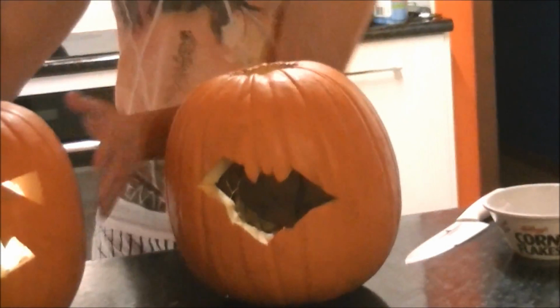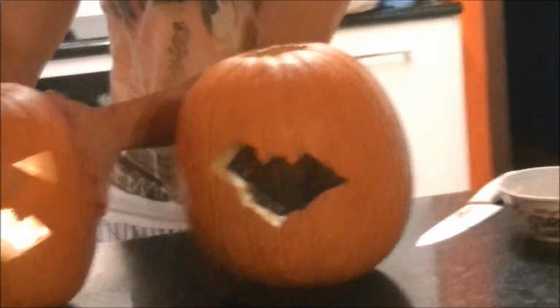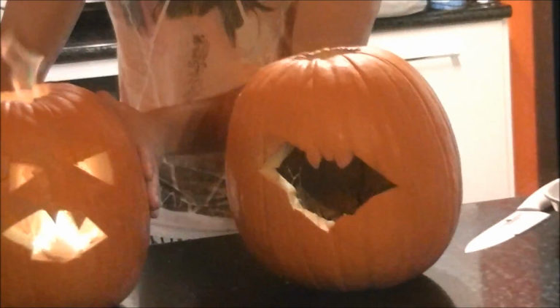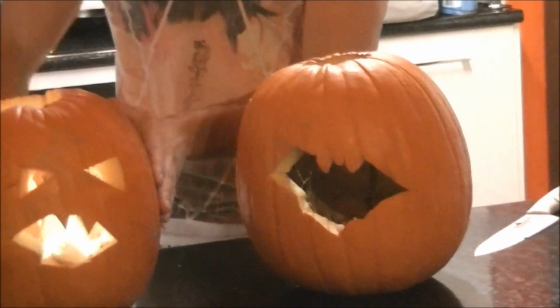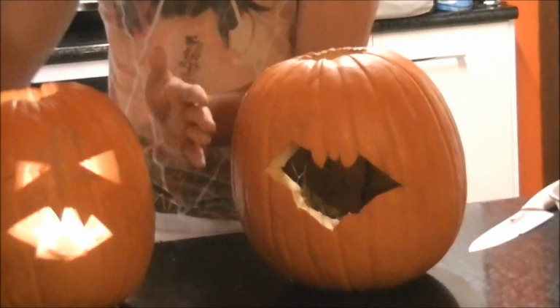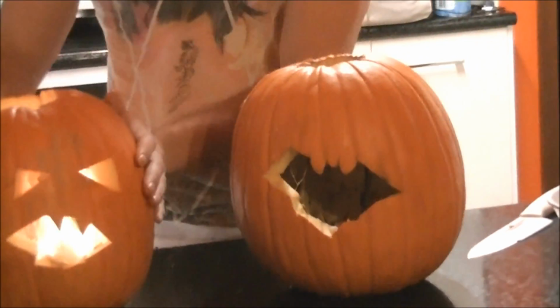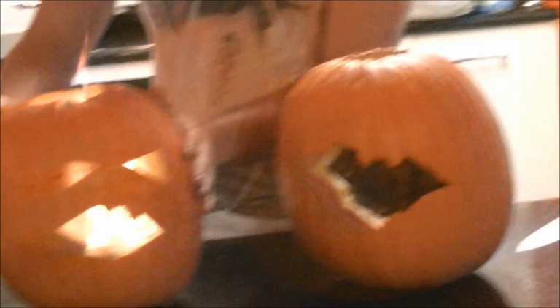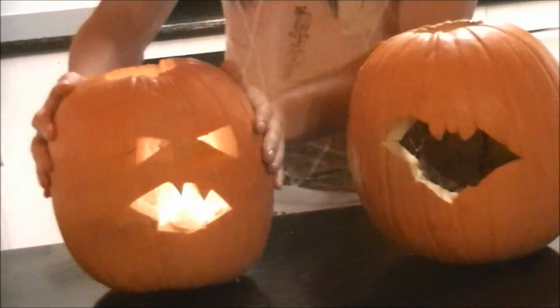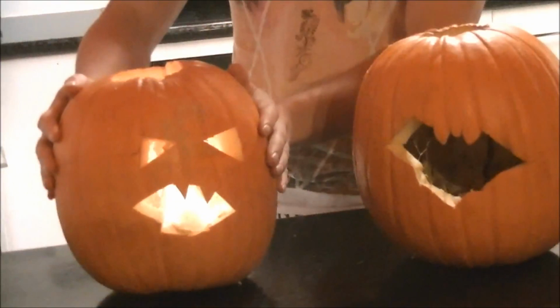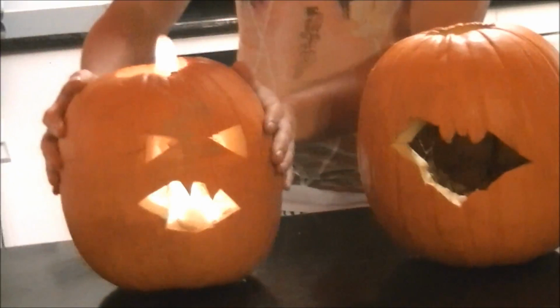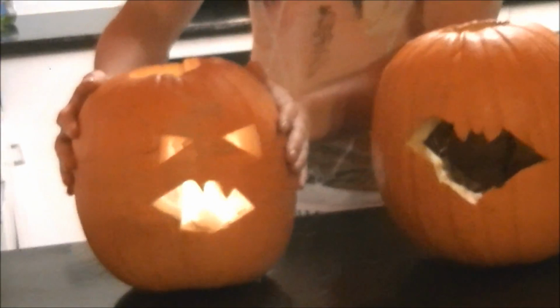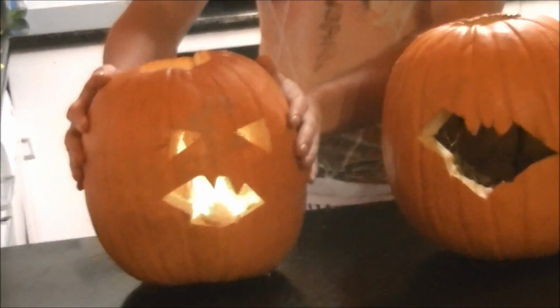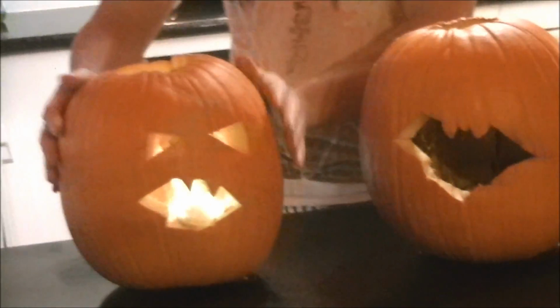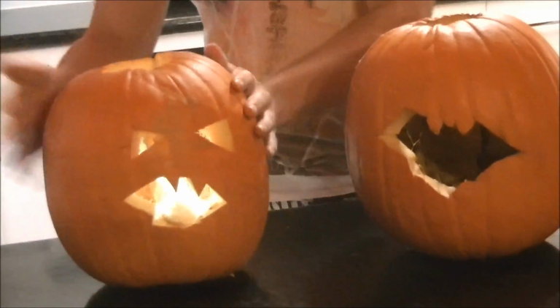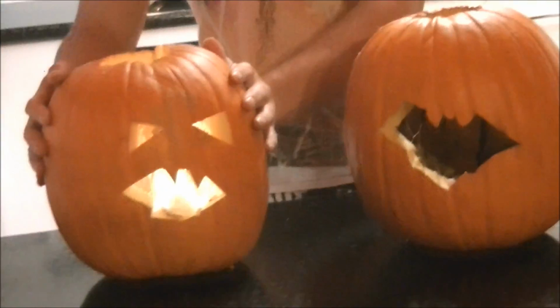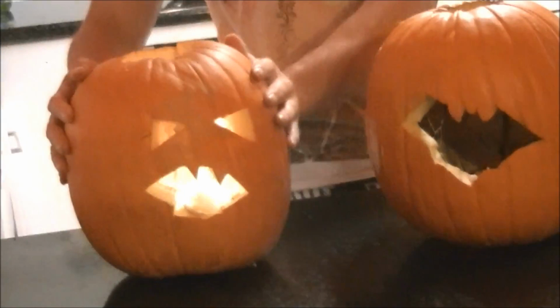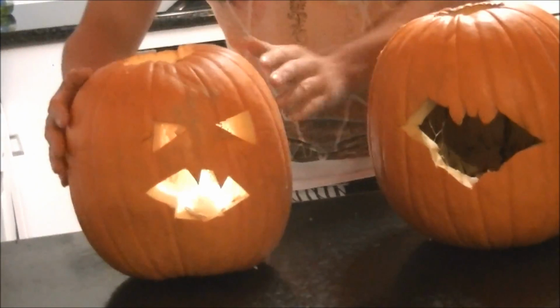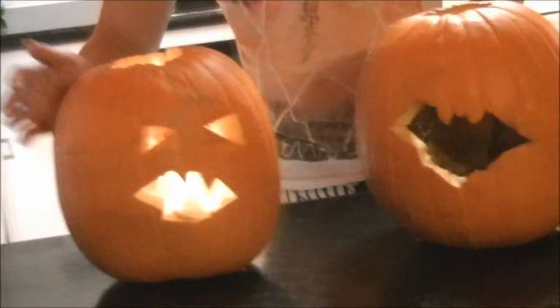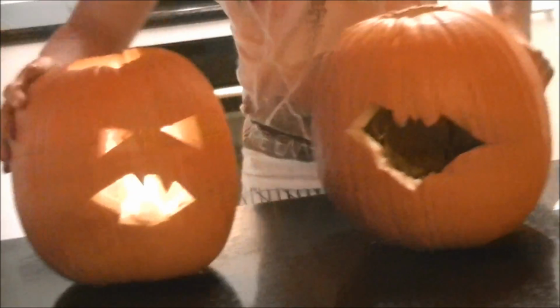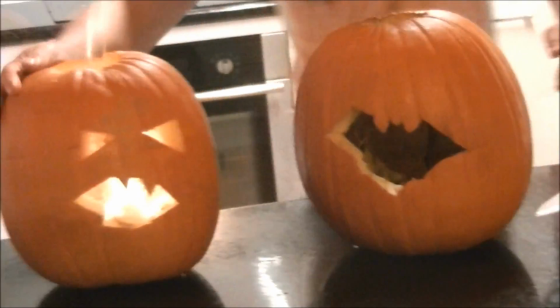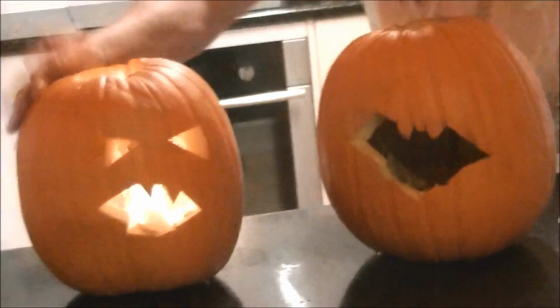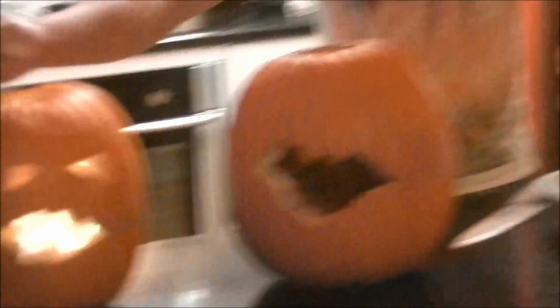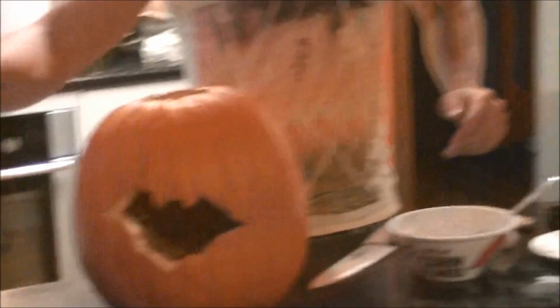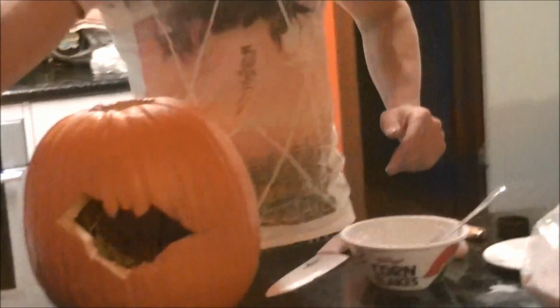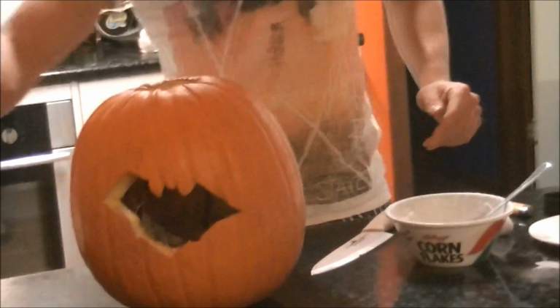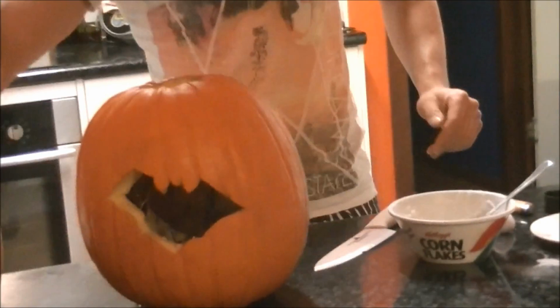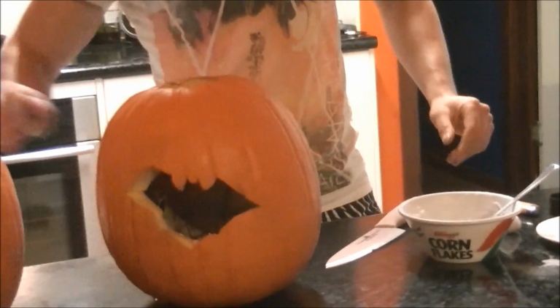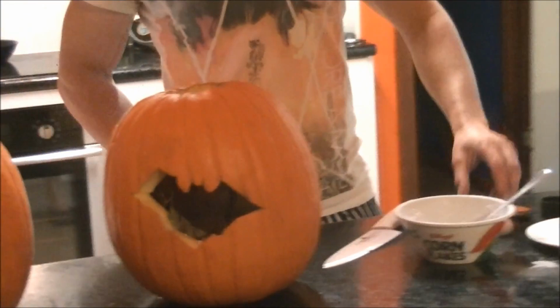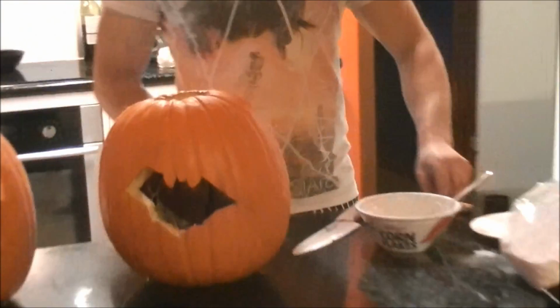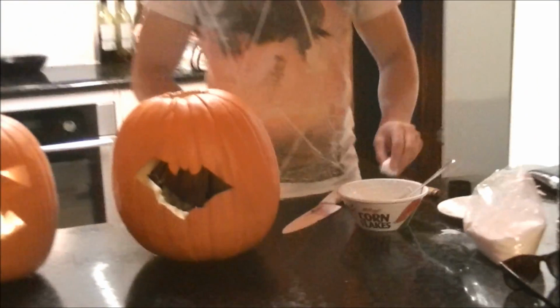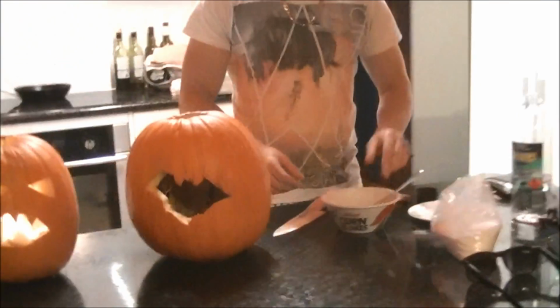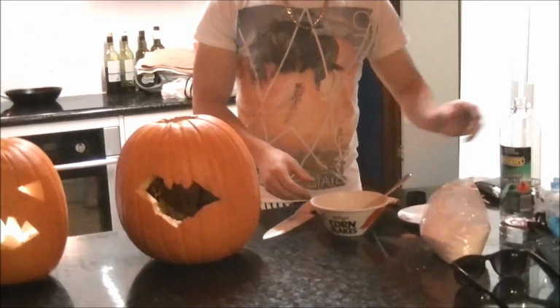I'm going to show you how to make one of these green flyer ones. Green flyer — how halloweeny.